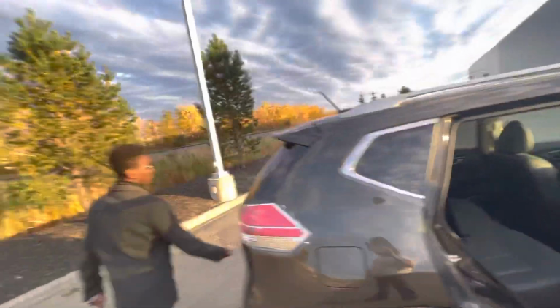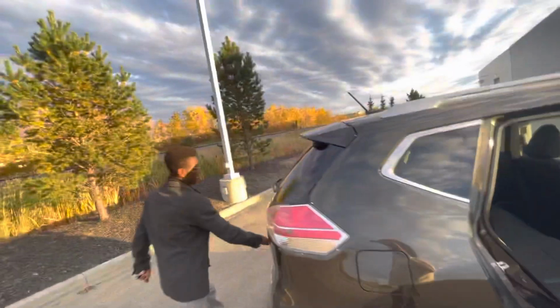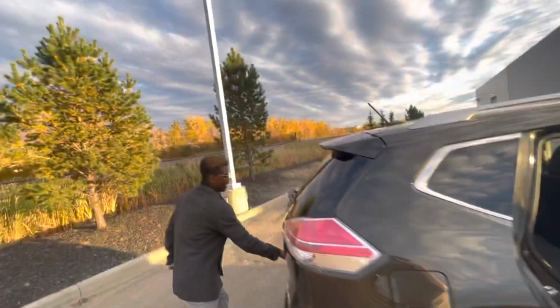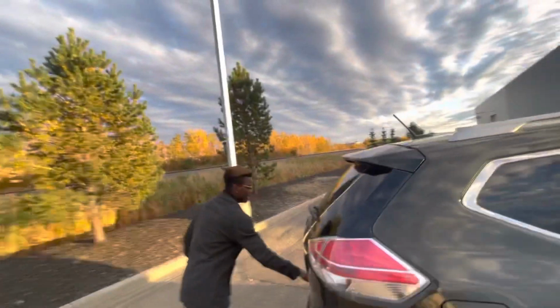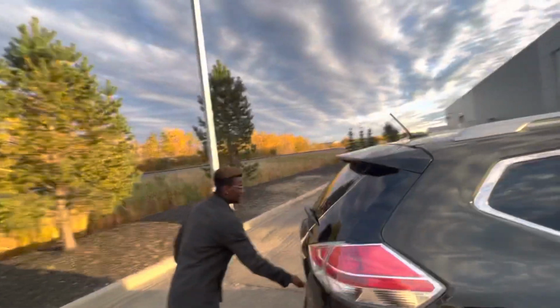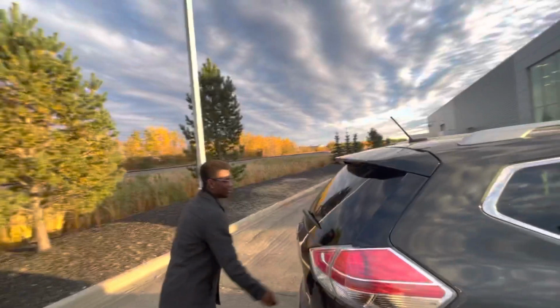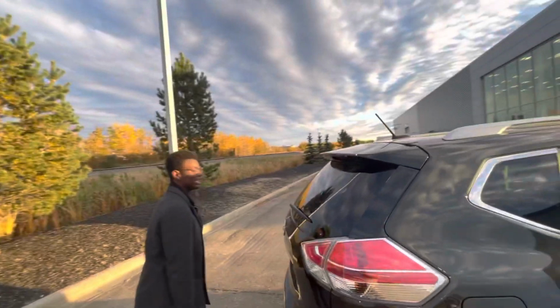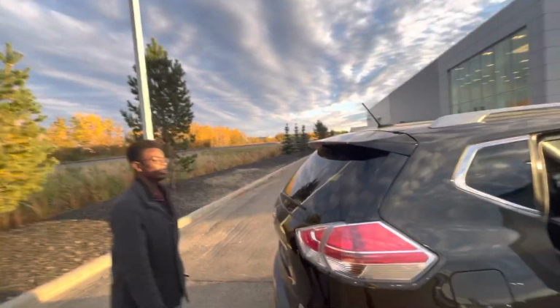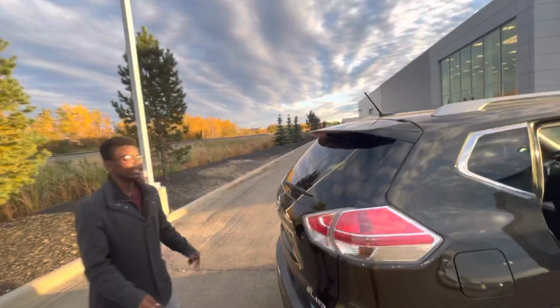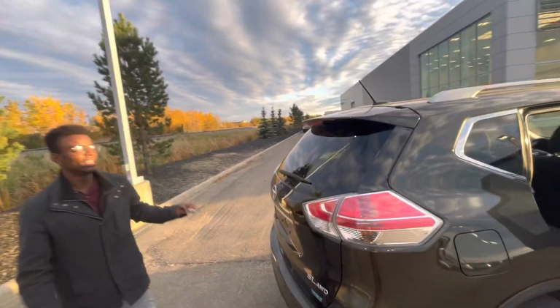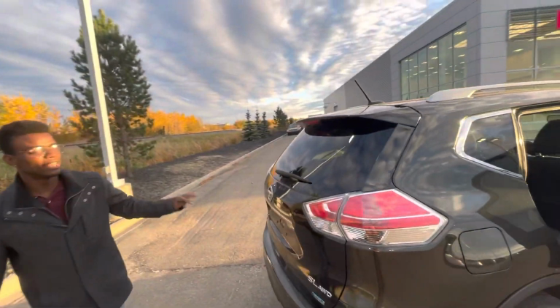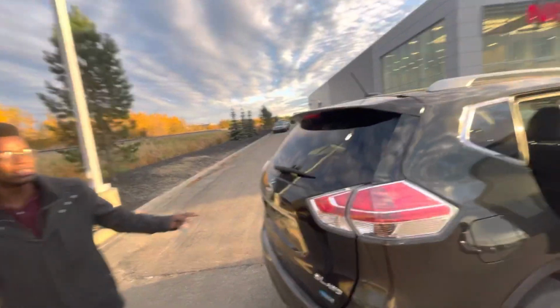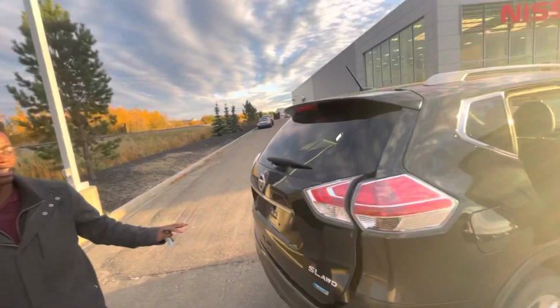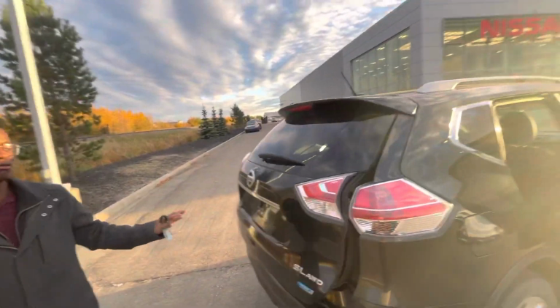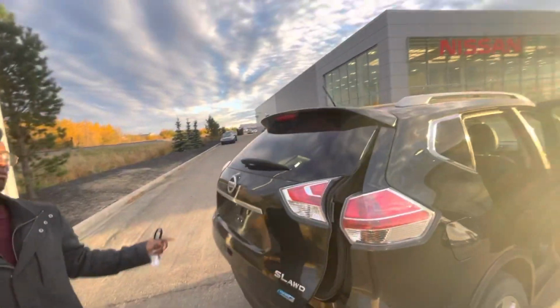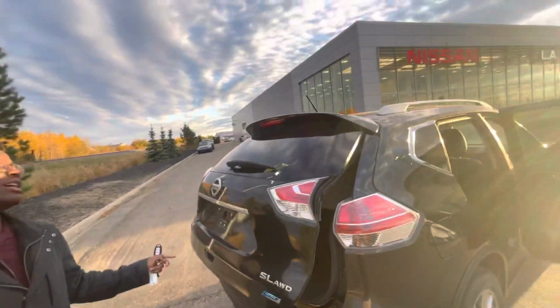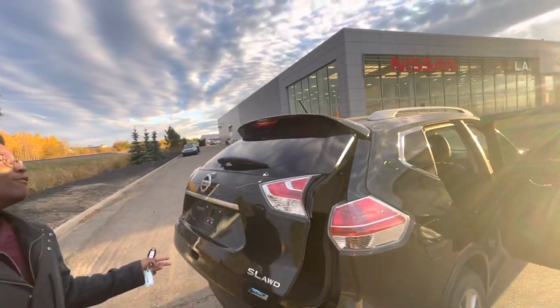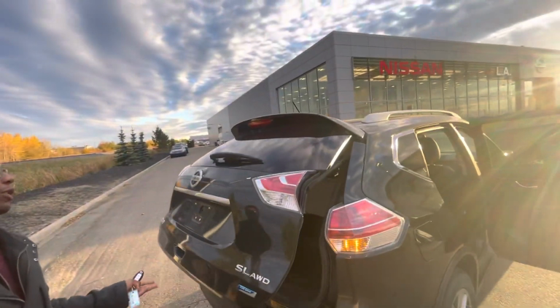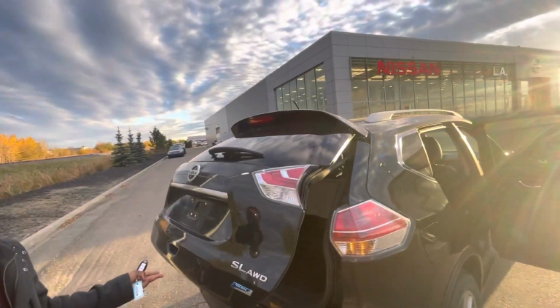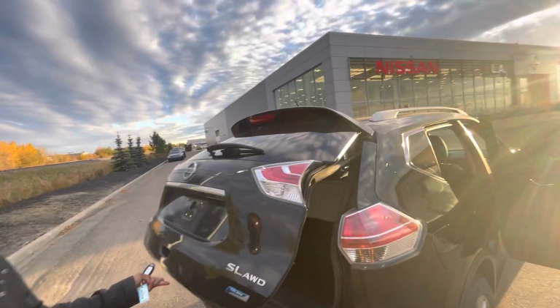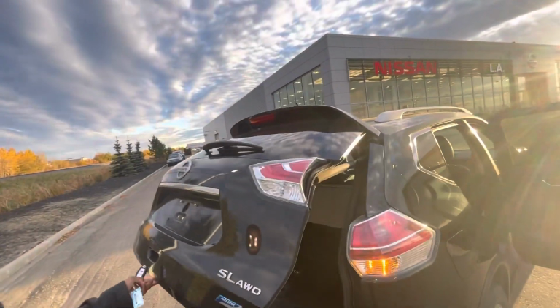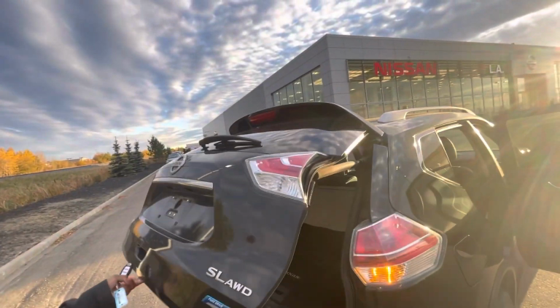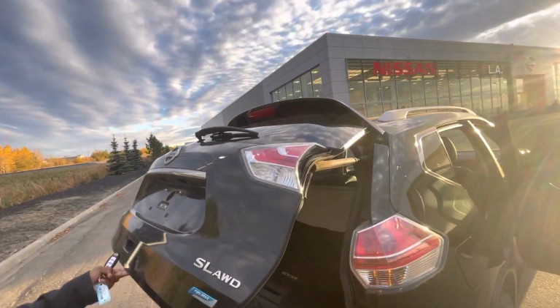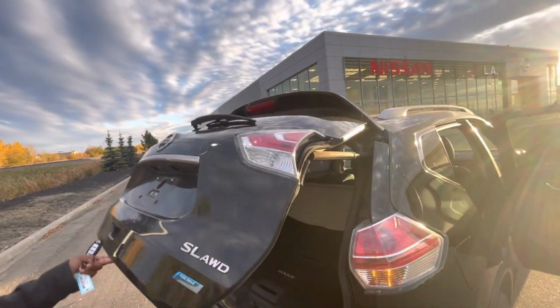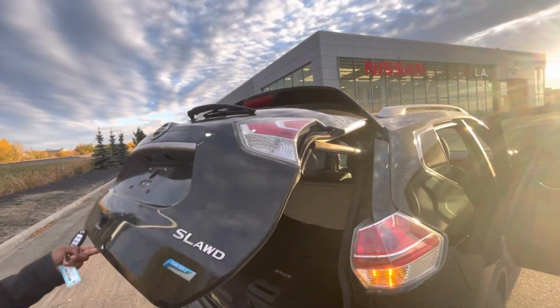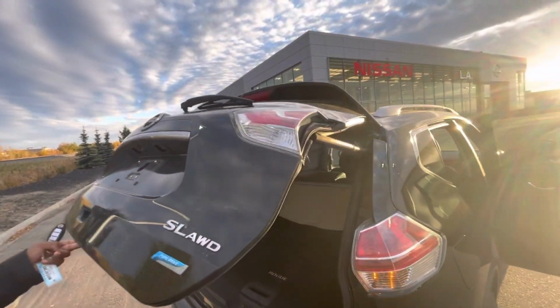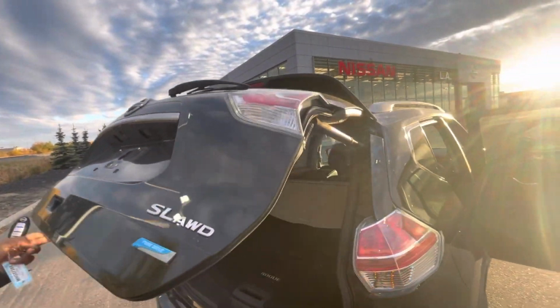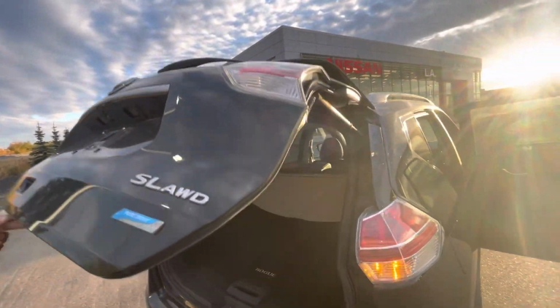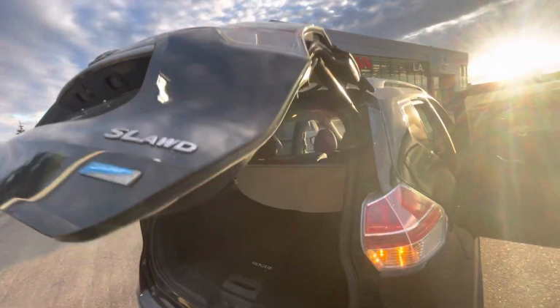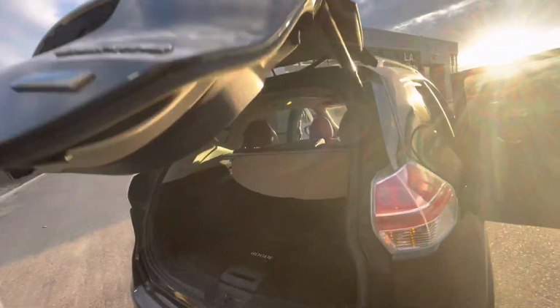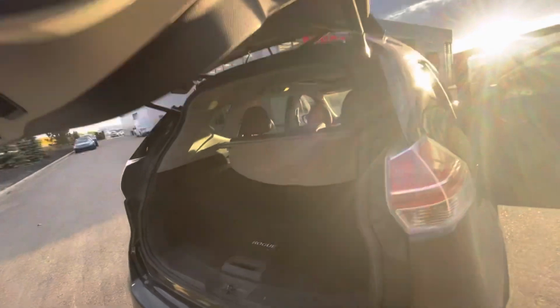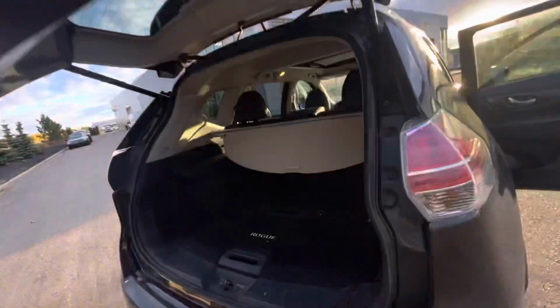Then into the trunk here, tons of room for your cargo and a nice power liftgate for added convenience.